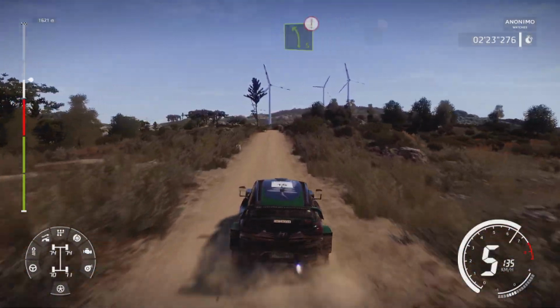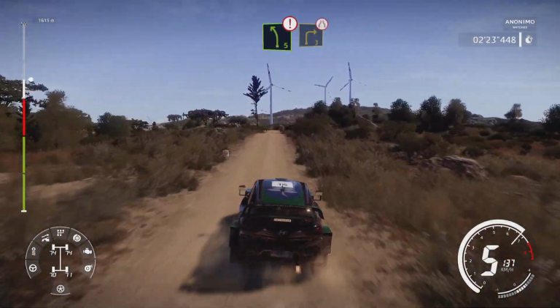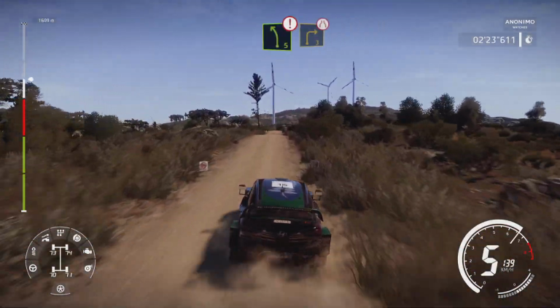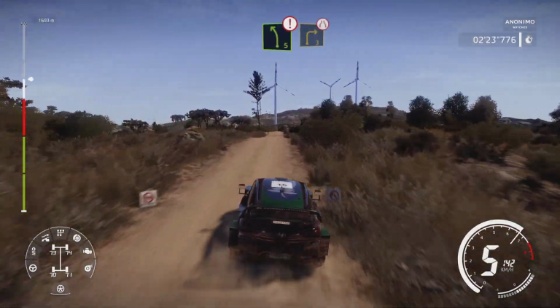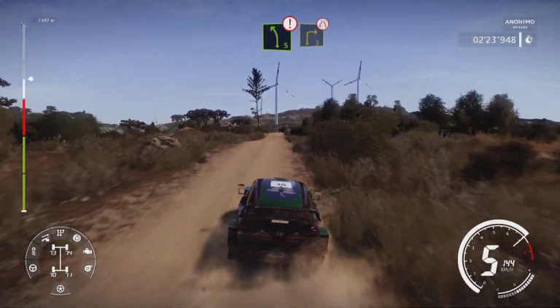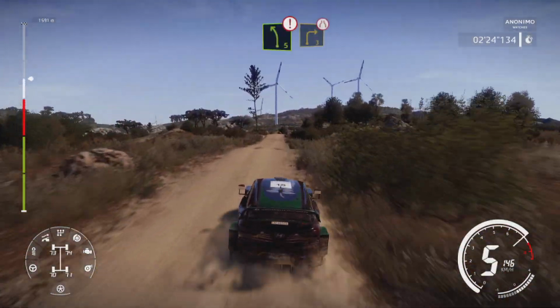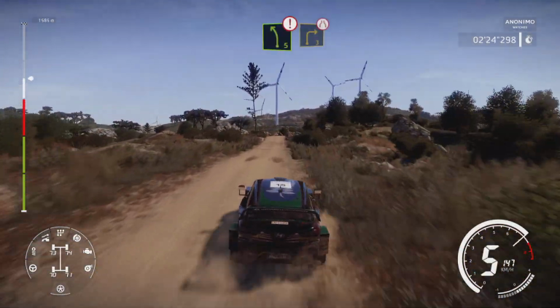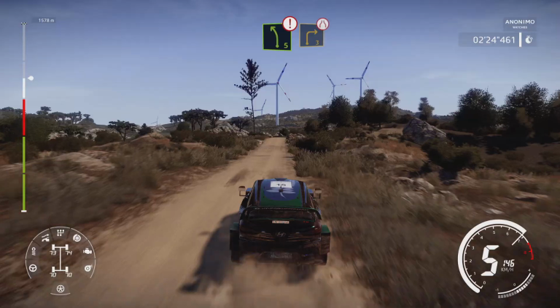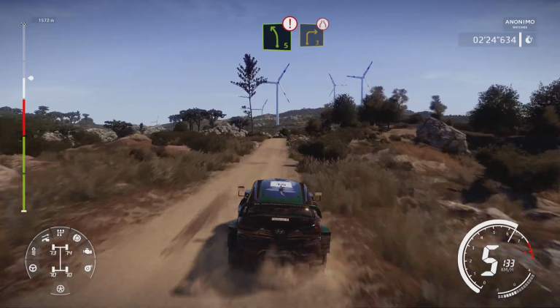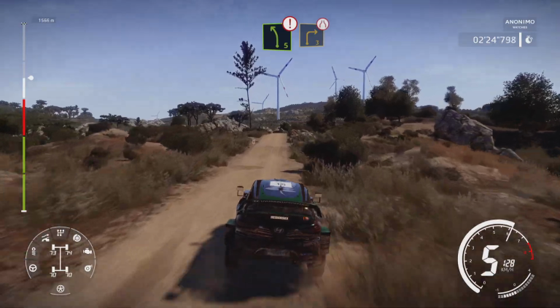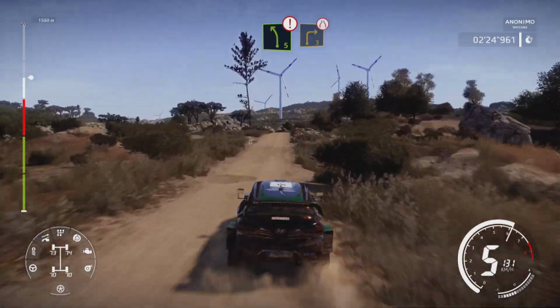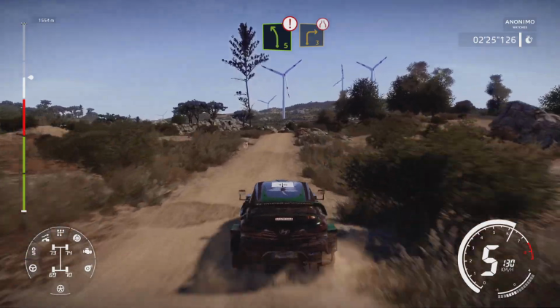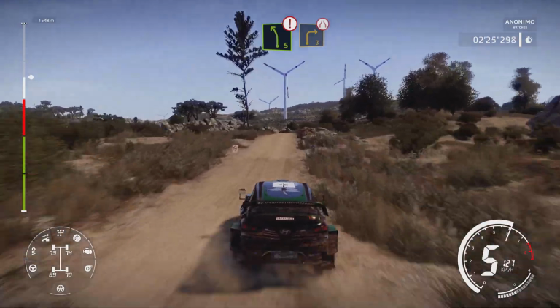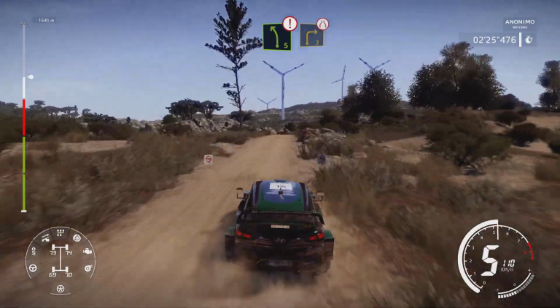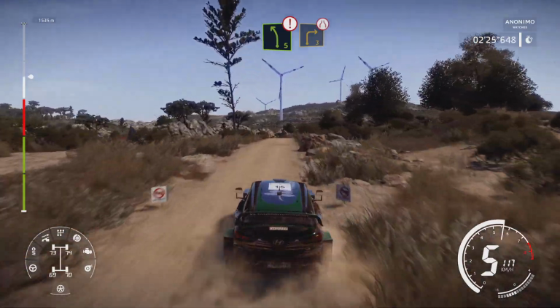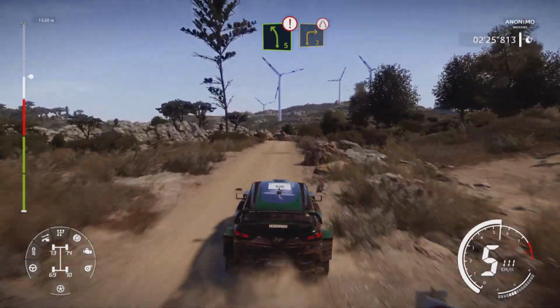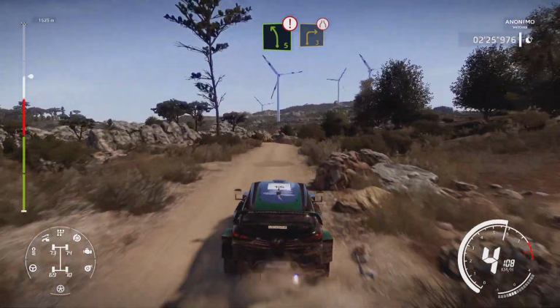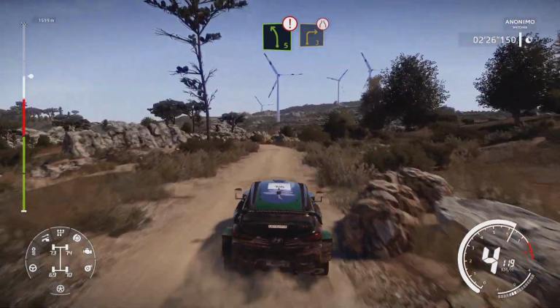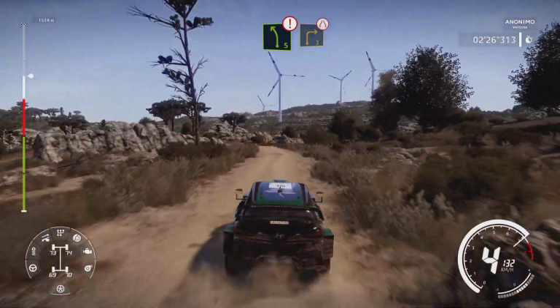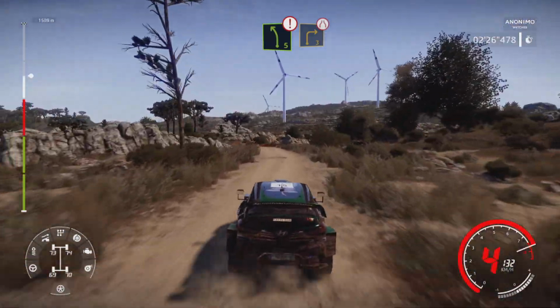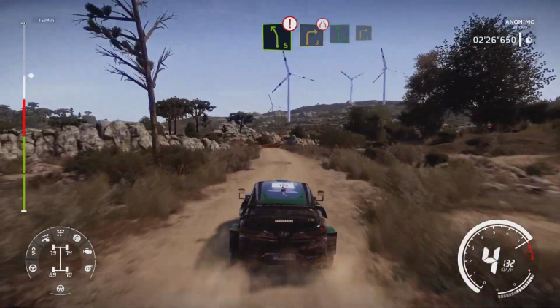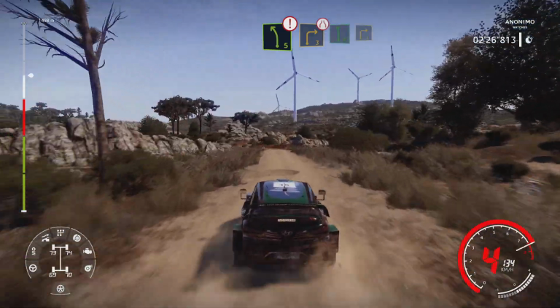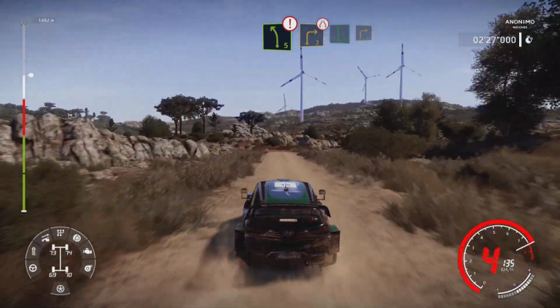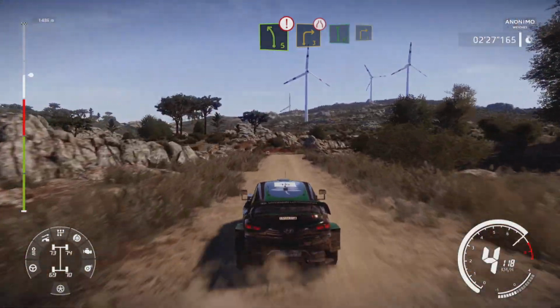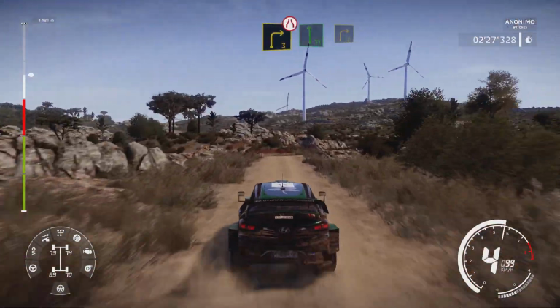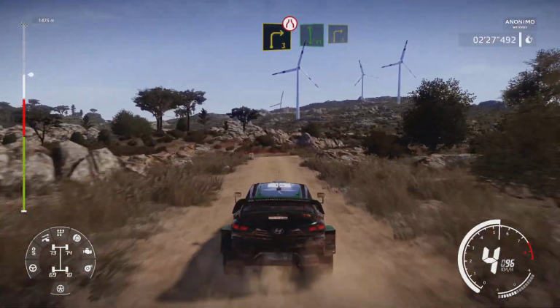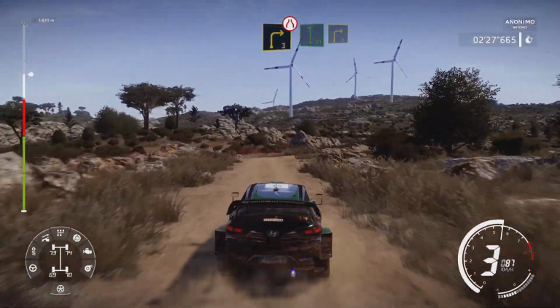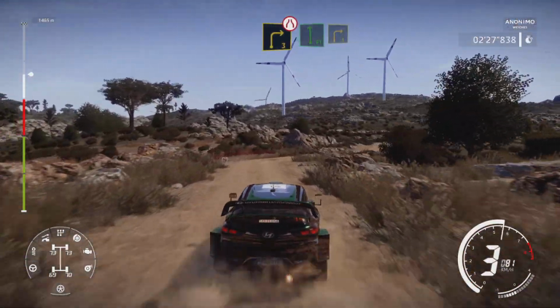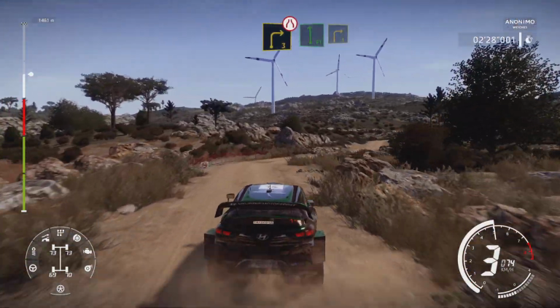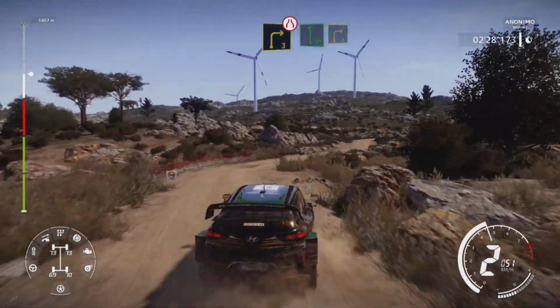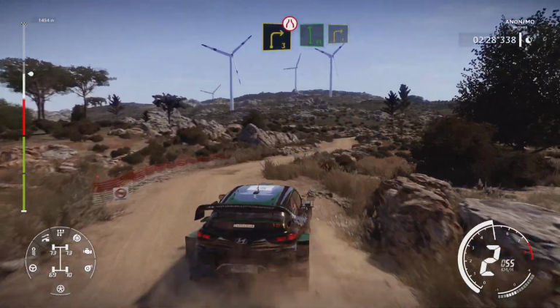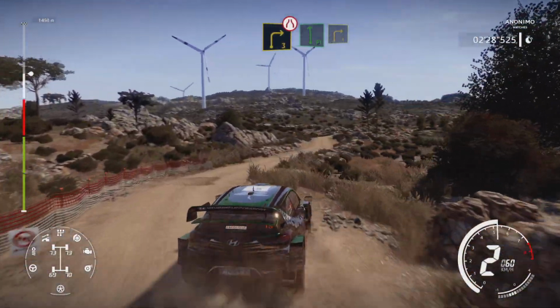Caution, left 5, break, into right 3 short, very narrow, cut. Into flat, left and right 3.